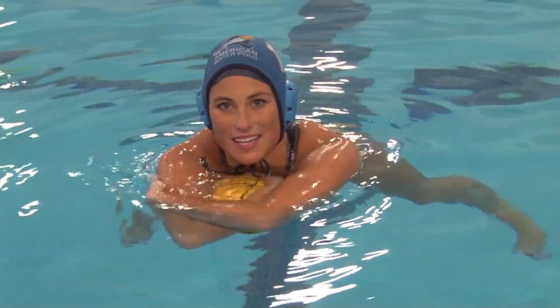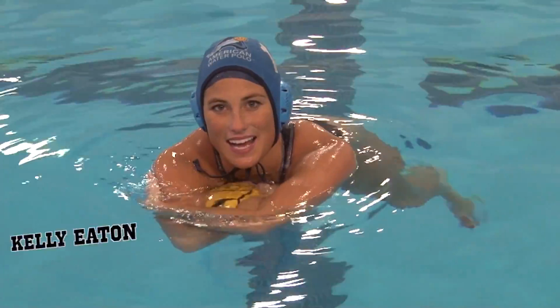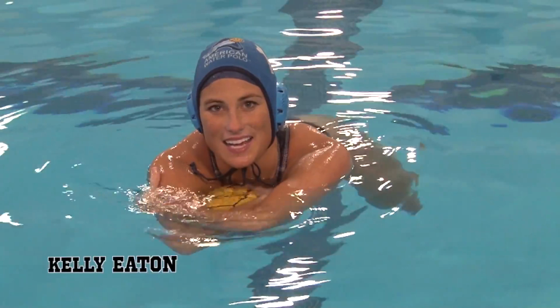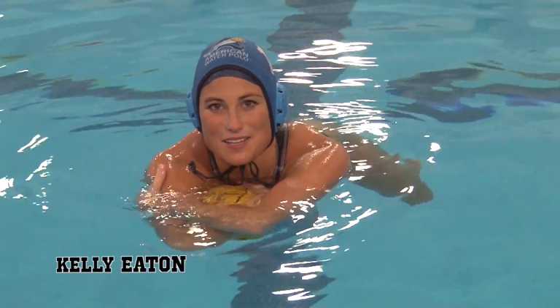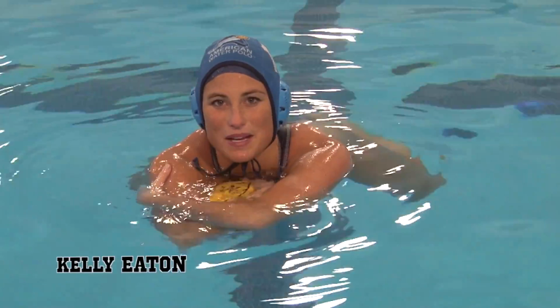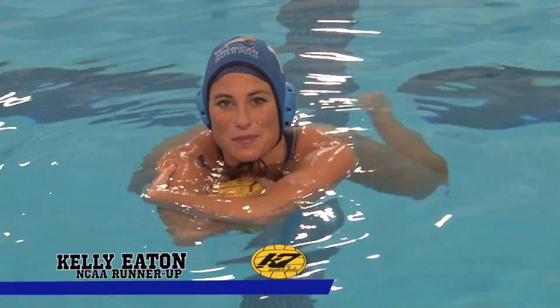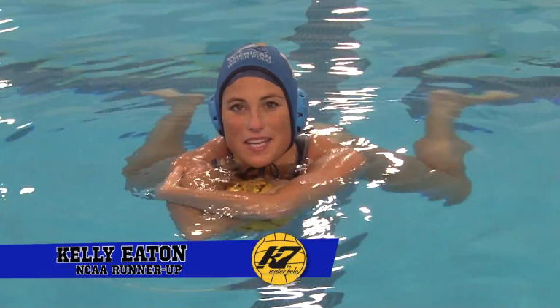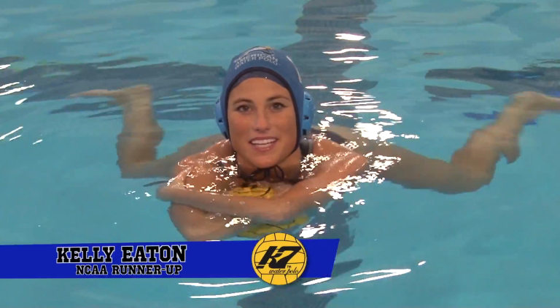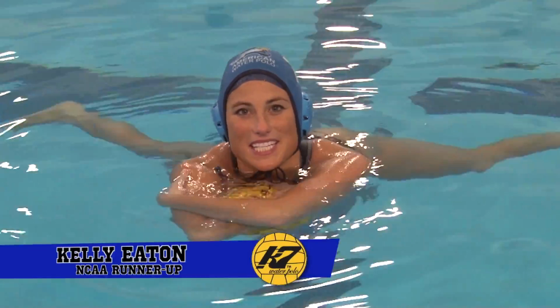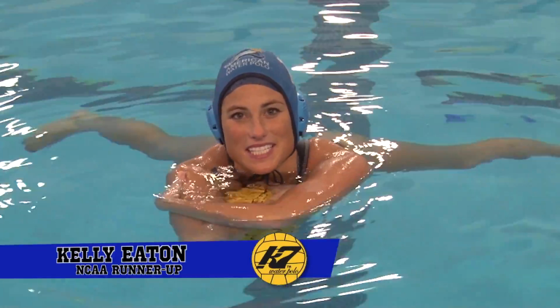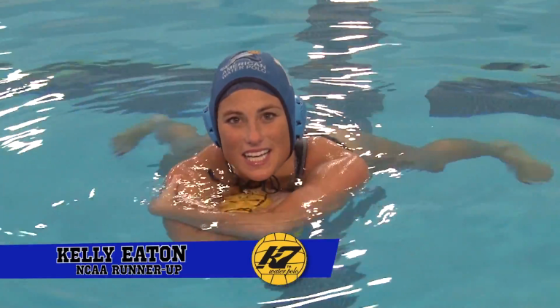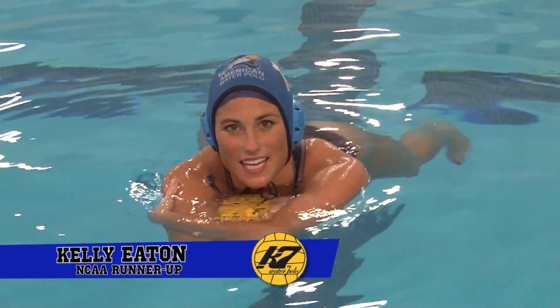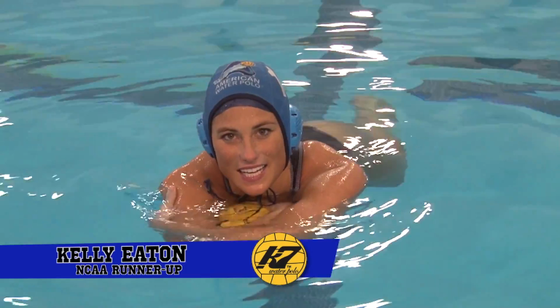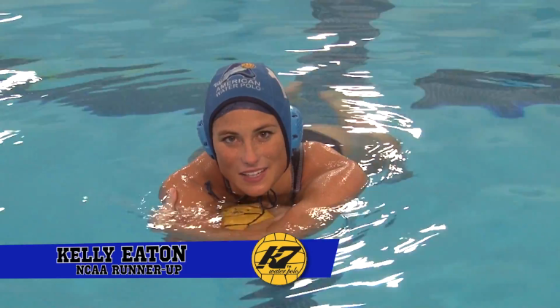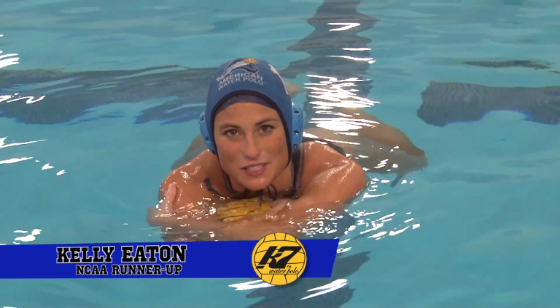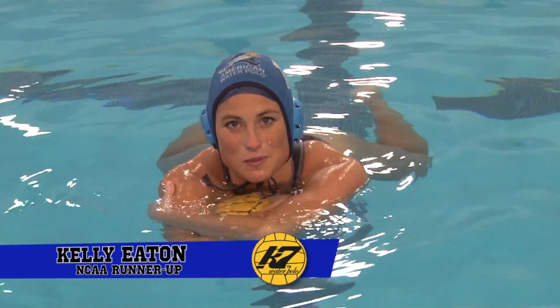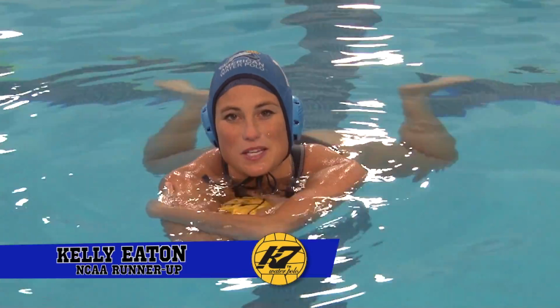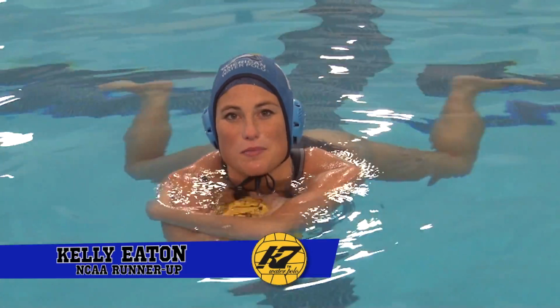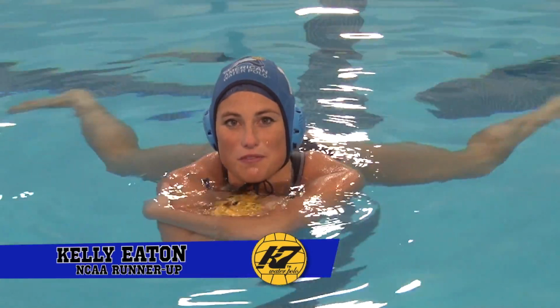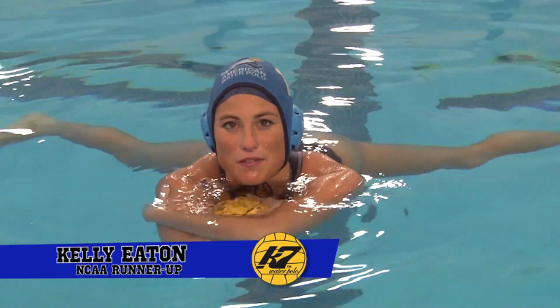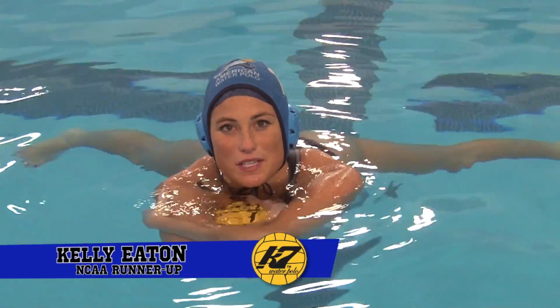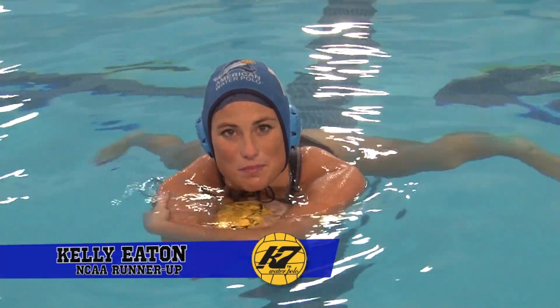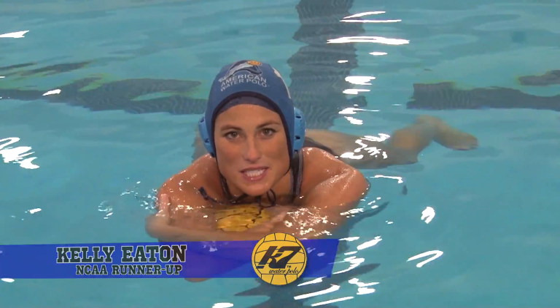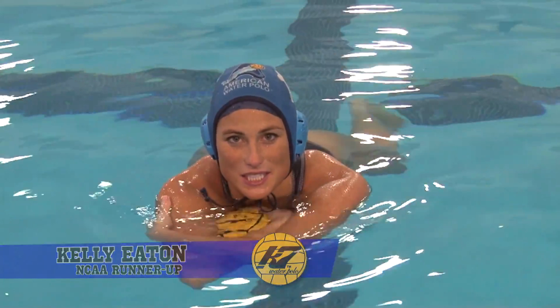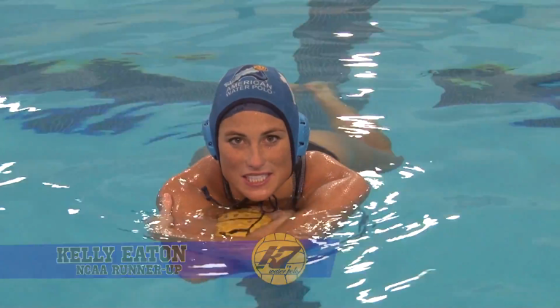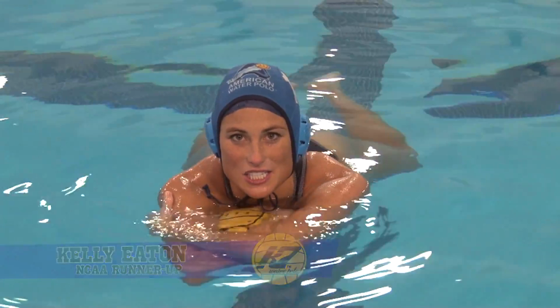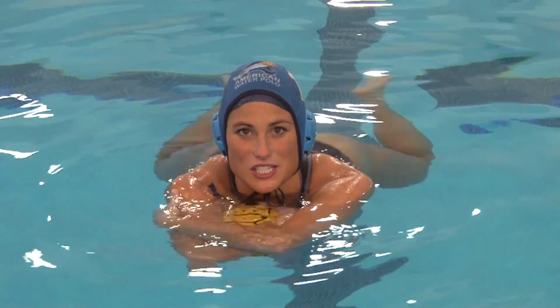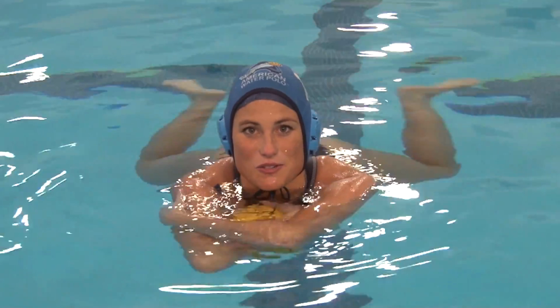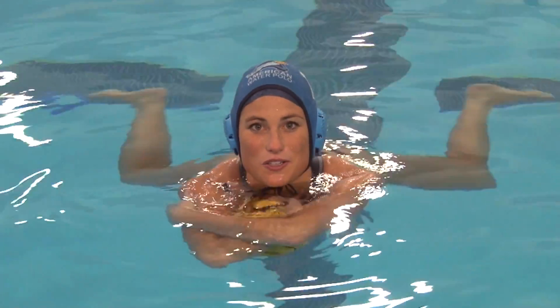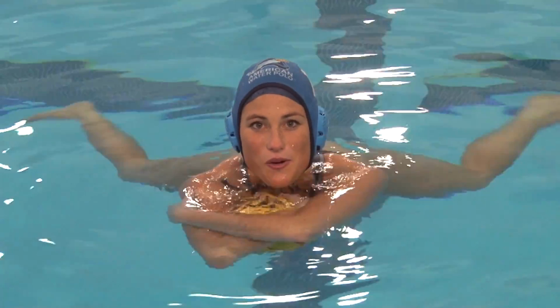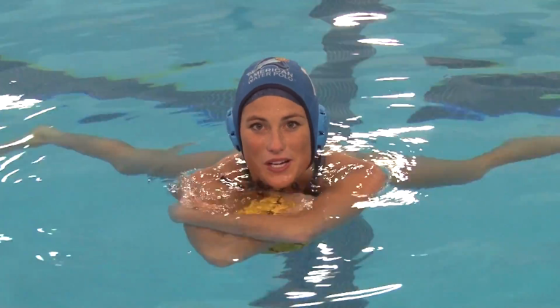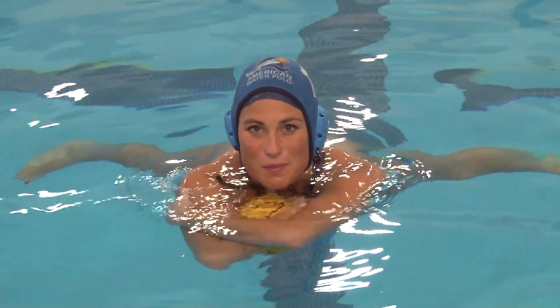Hi, my name is Kelly Eaton and I want to explain to you my favorite basic conditioning drill growing up.